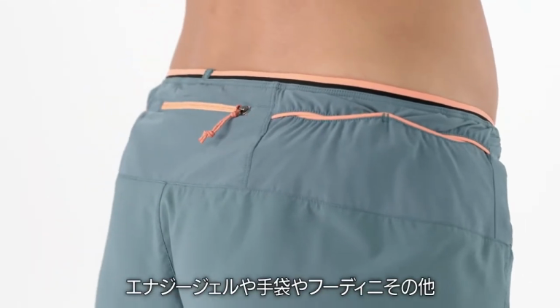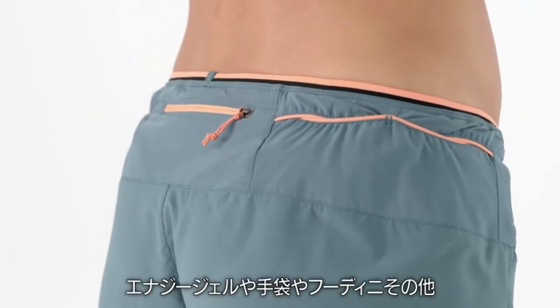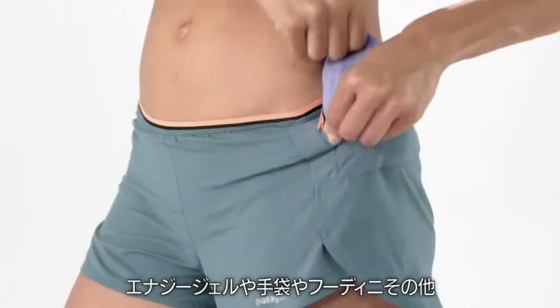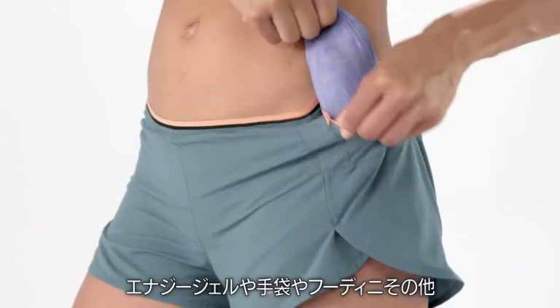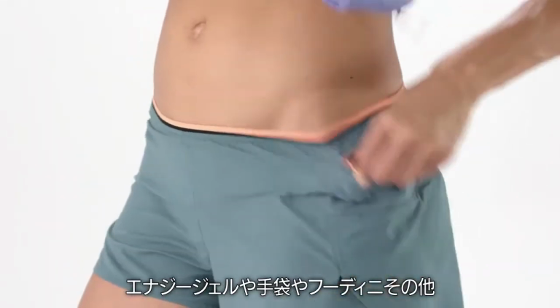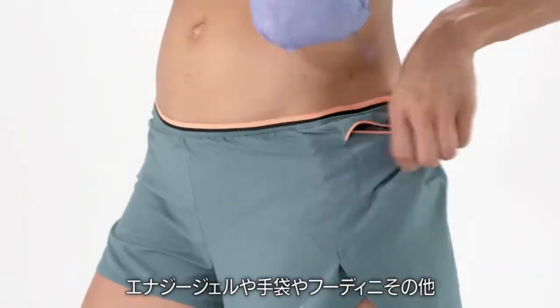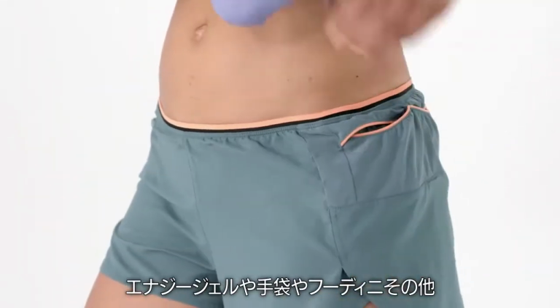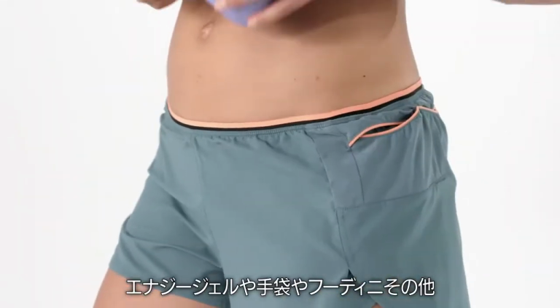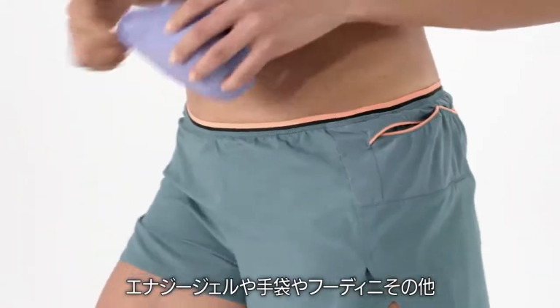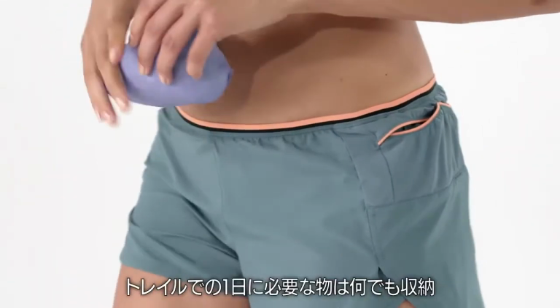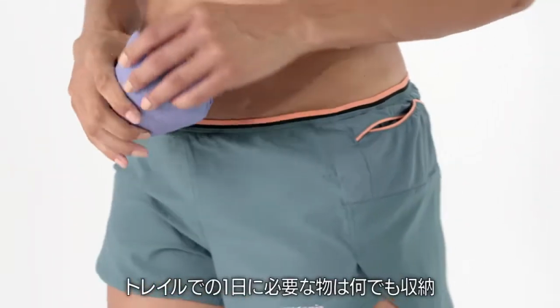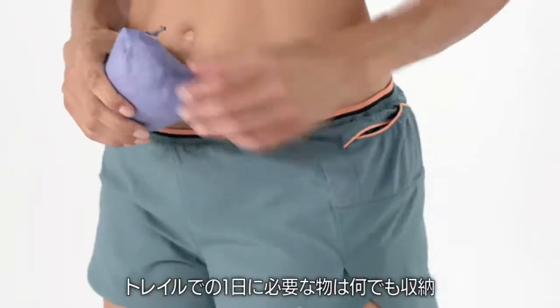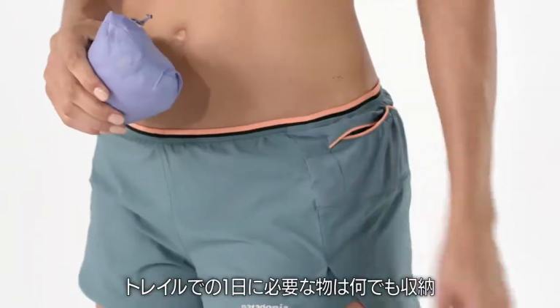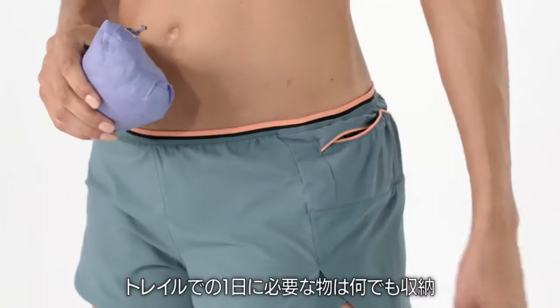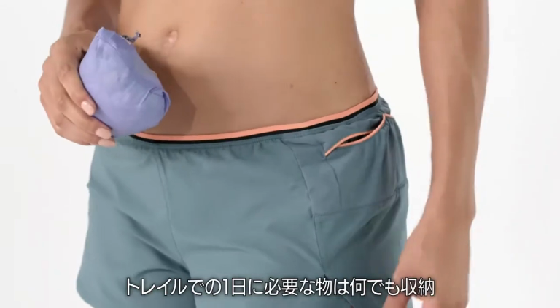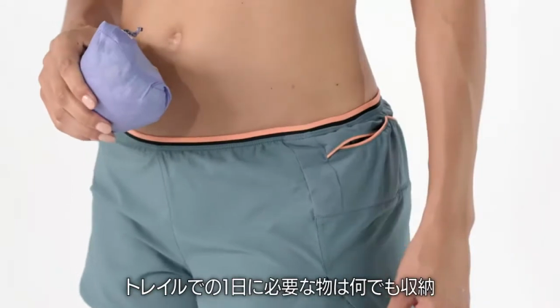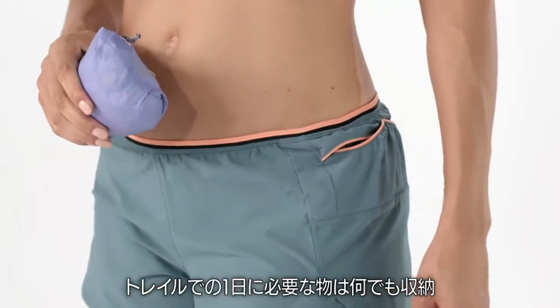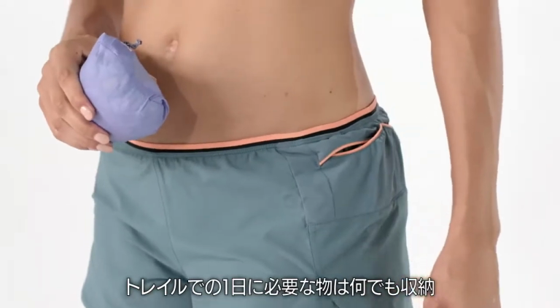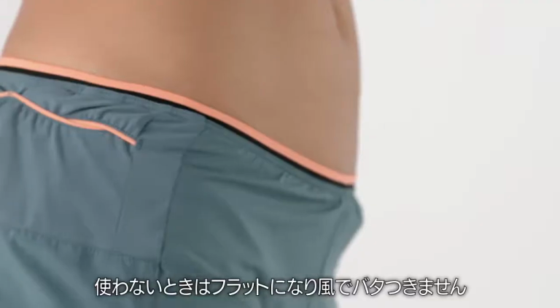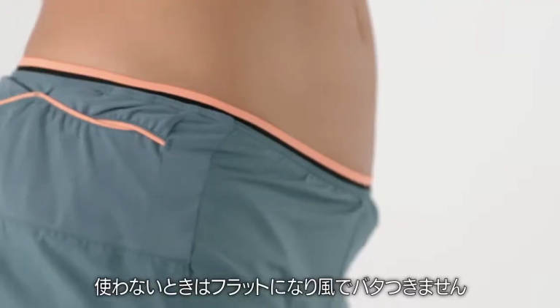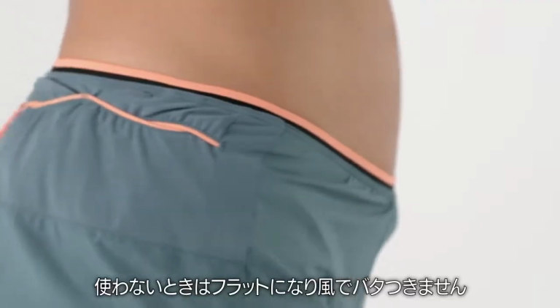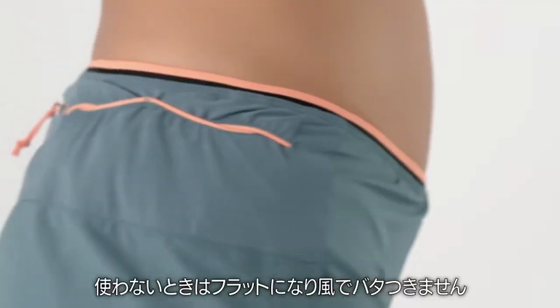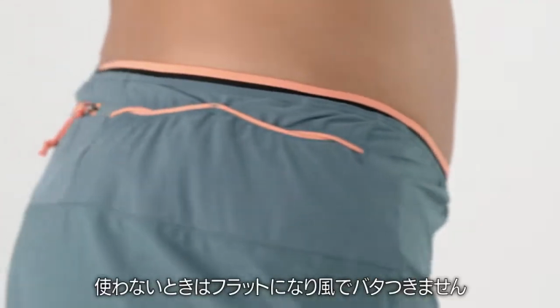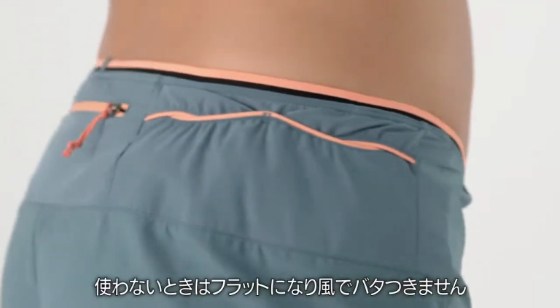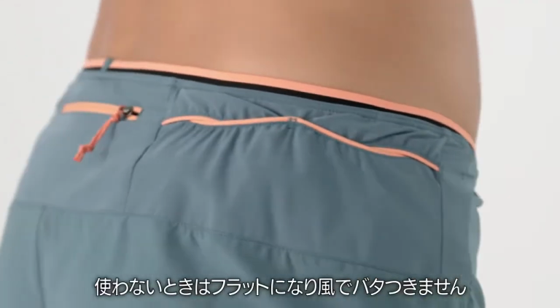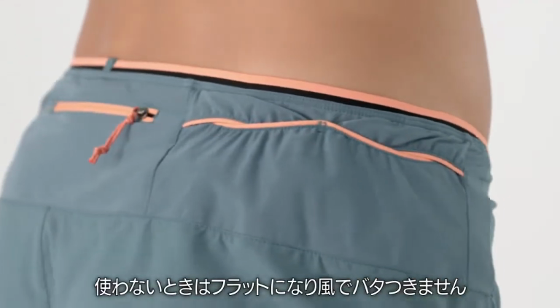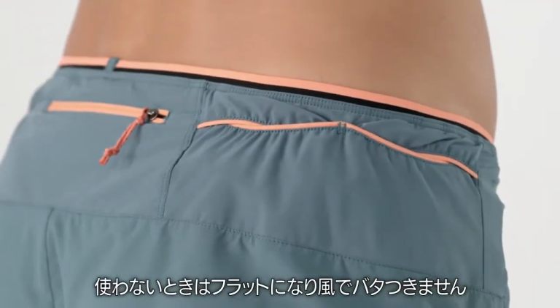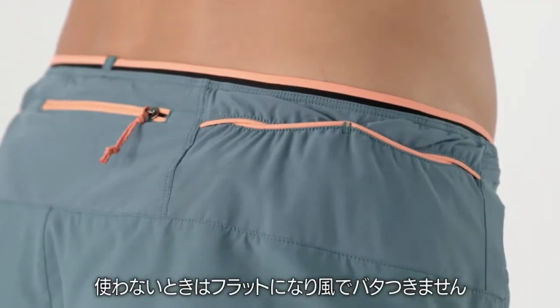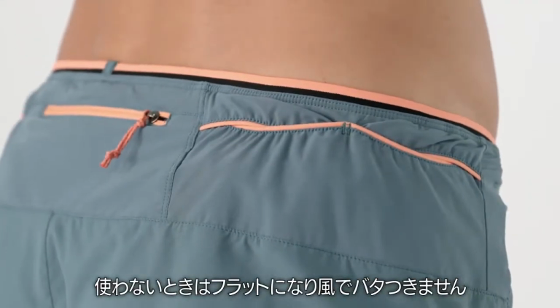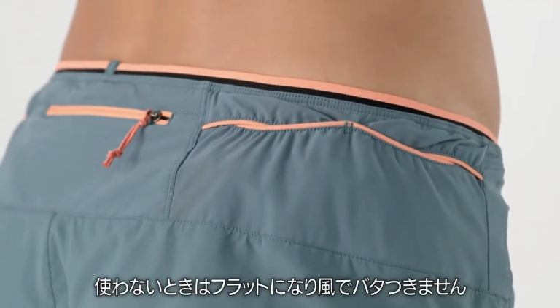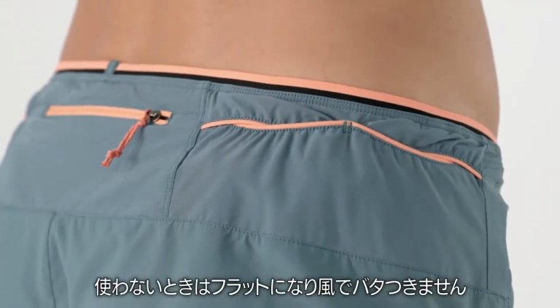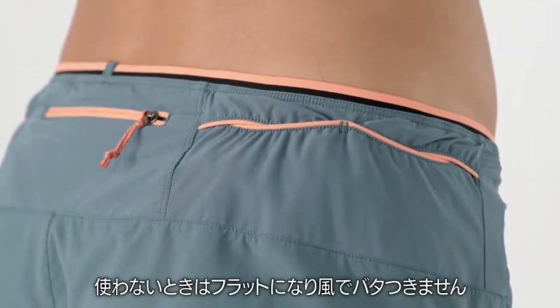Four envelope pockets overlap to carry gels, gloves, a Houdini, and anything else you might need for a full day on the trail. When empty, they lie flat and won't flap in the wind.